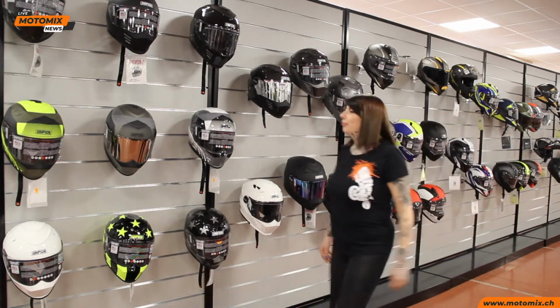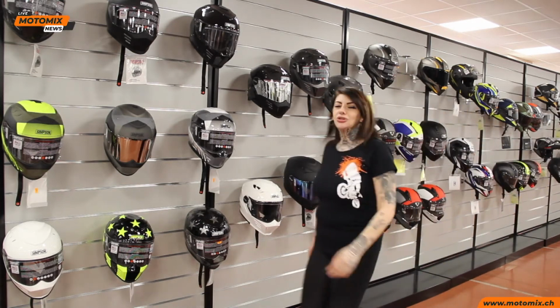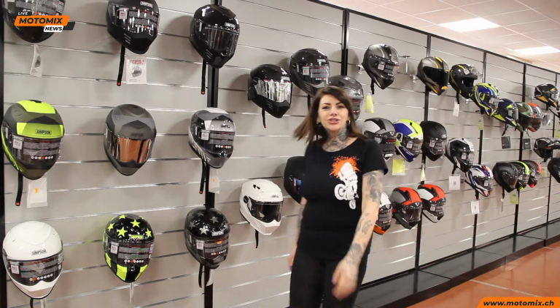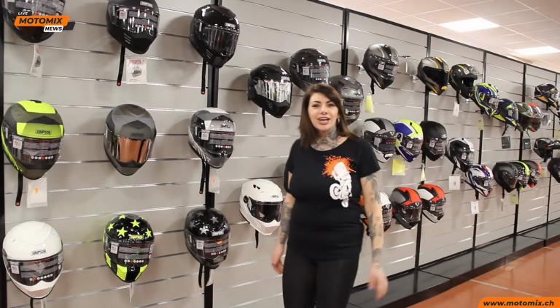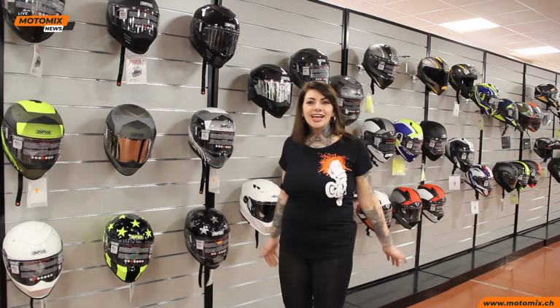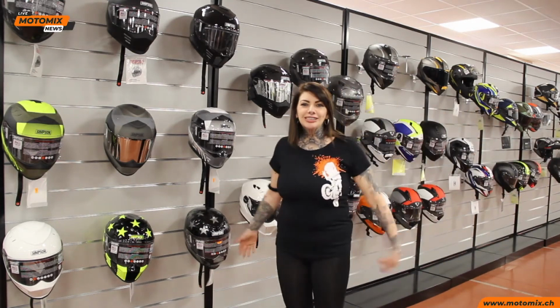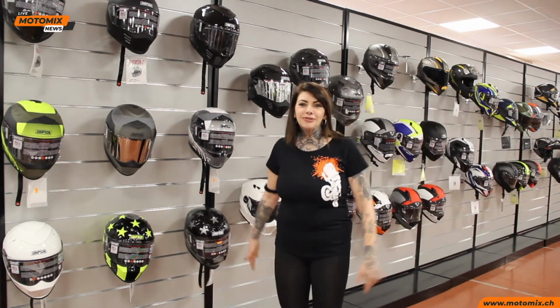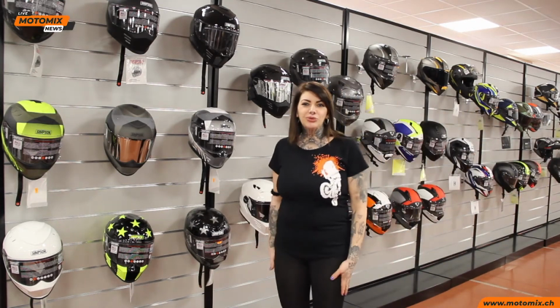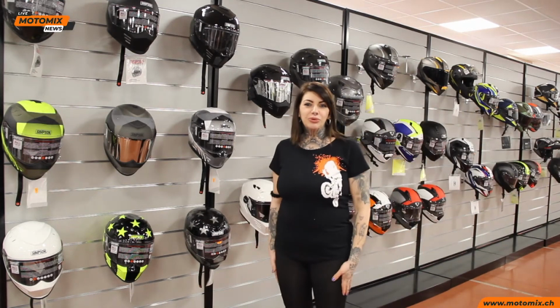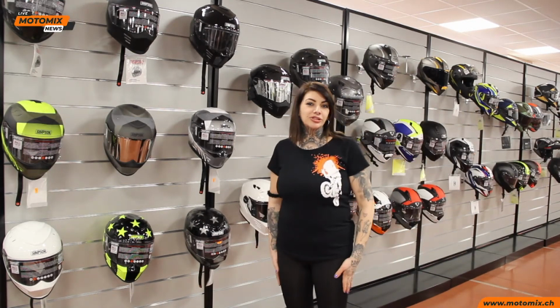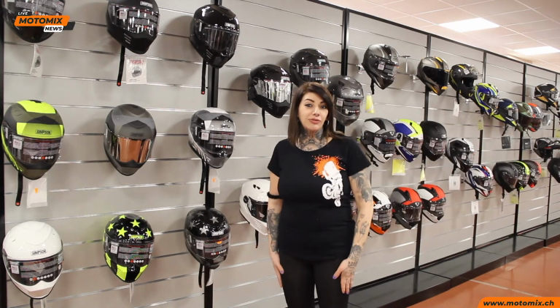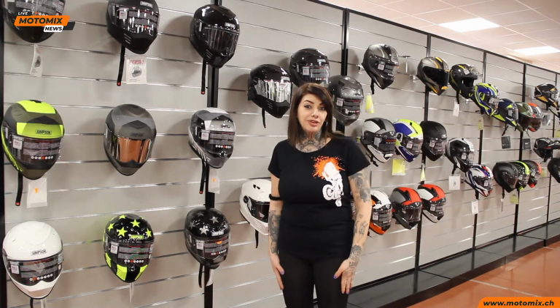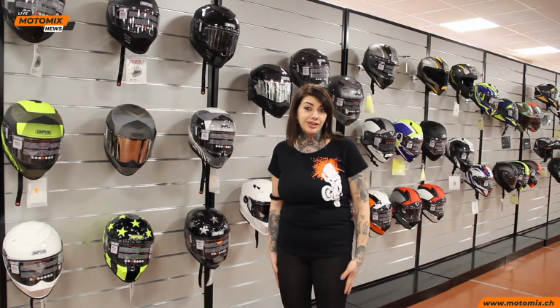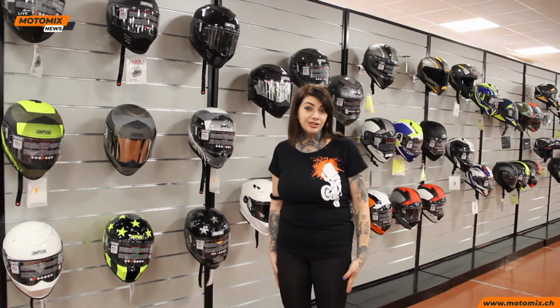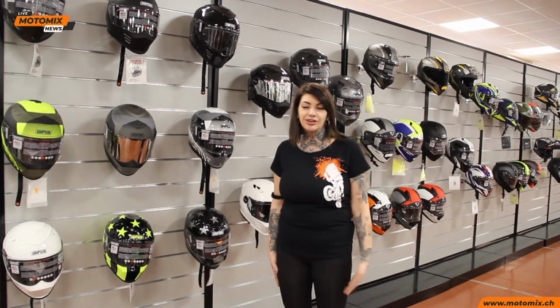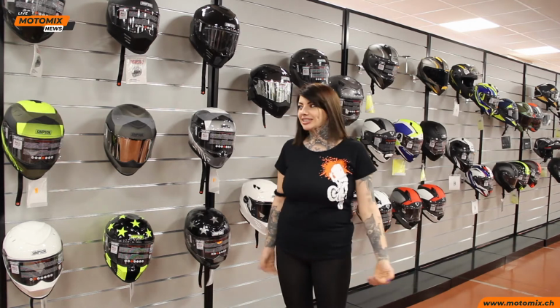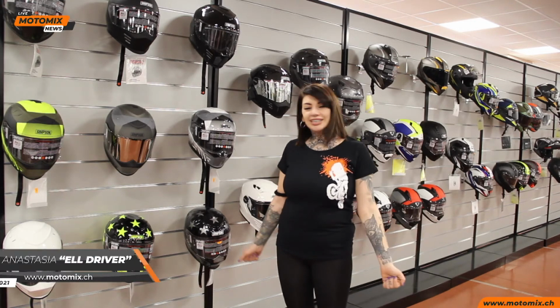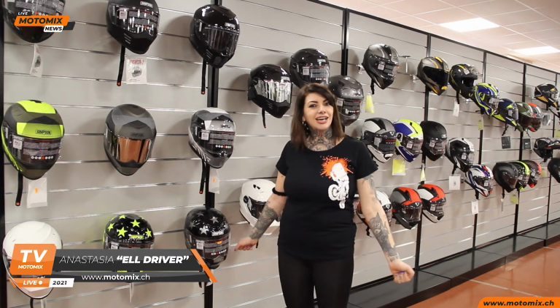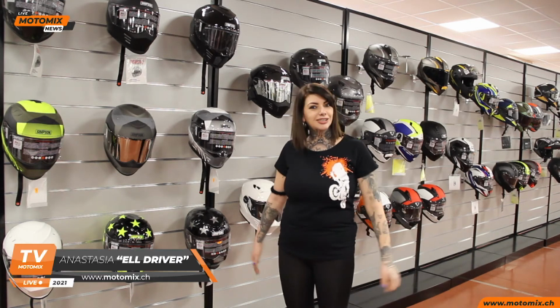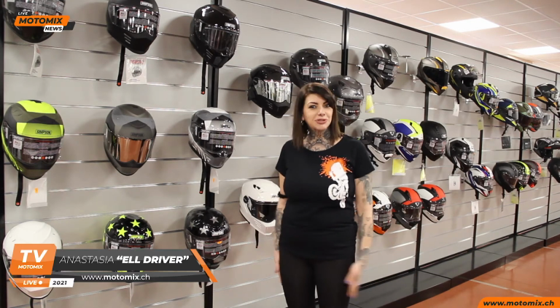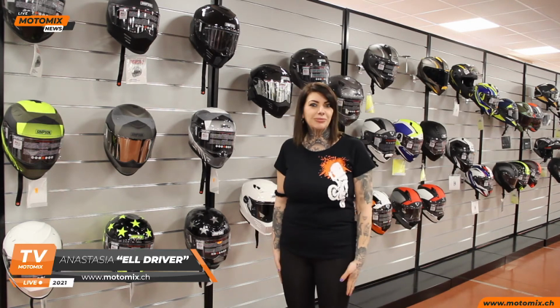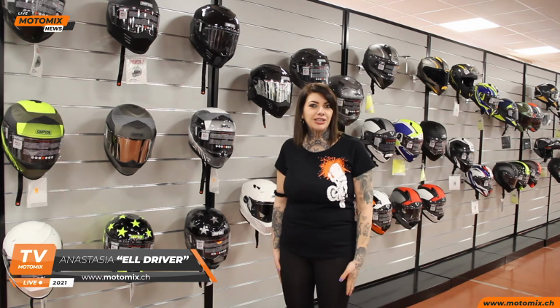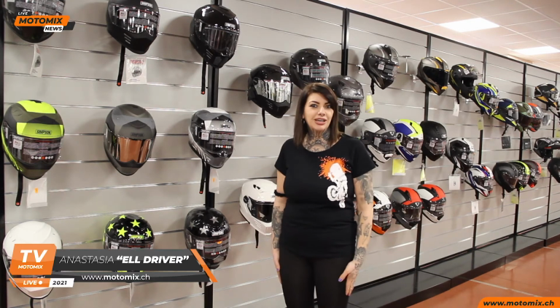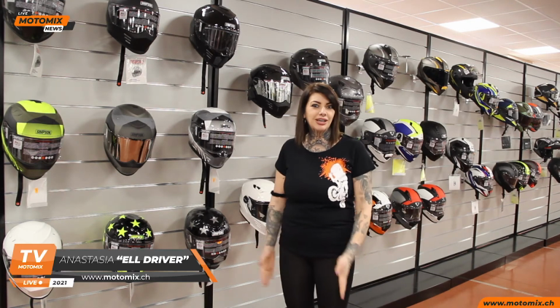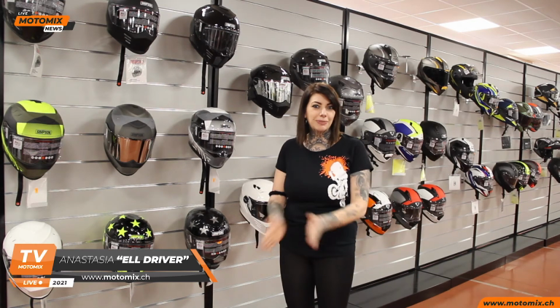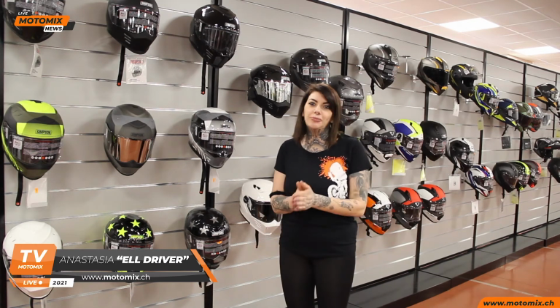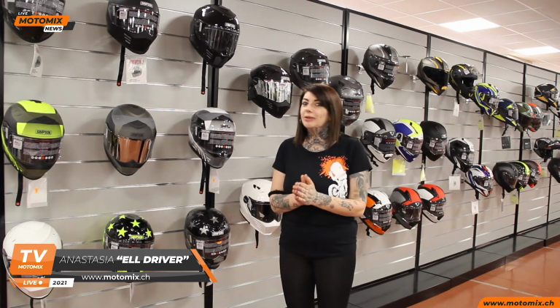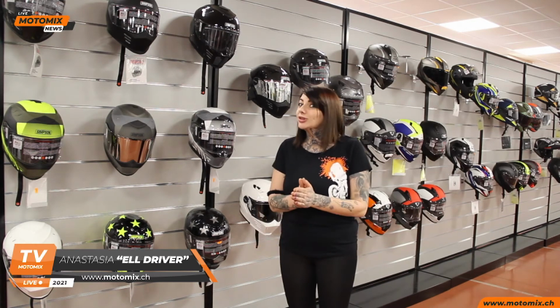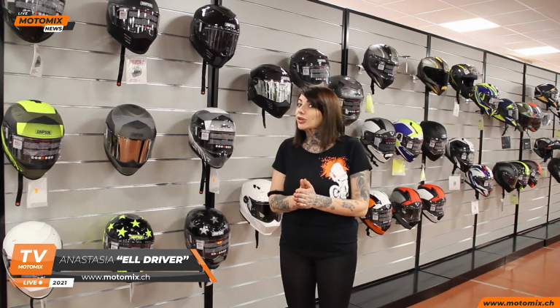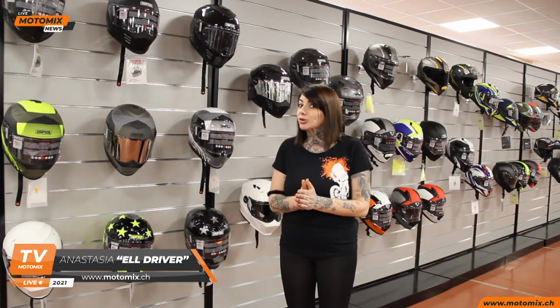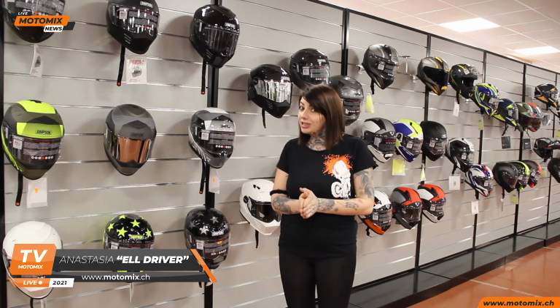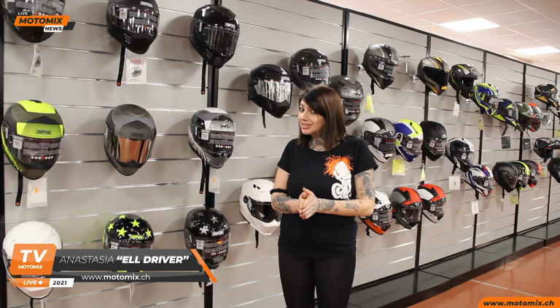Buongiorno ragazzi, benvenuti in questo nuovo video. Sono Anastasia, la responsabile del reparto abbigliamento del Motomix.